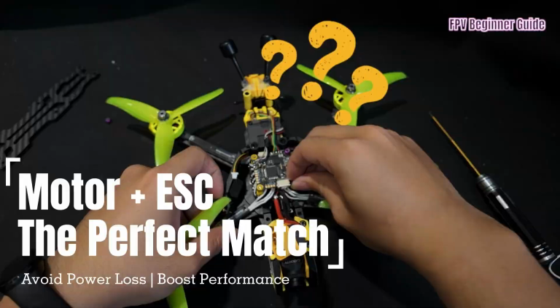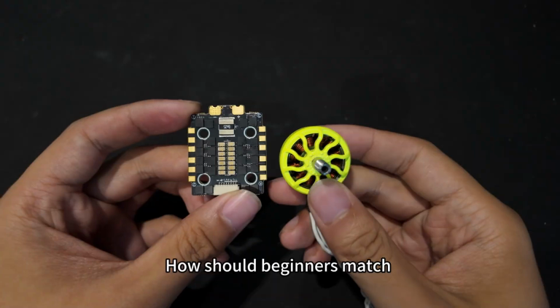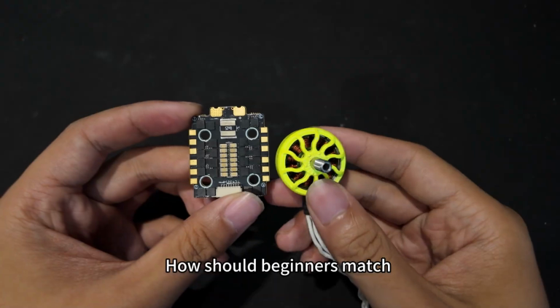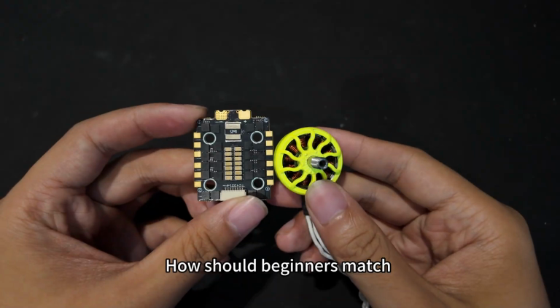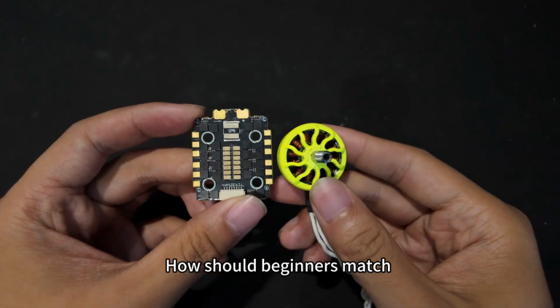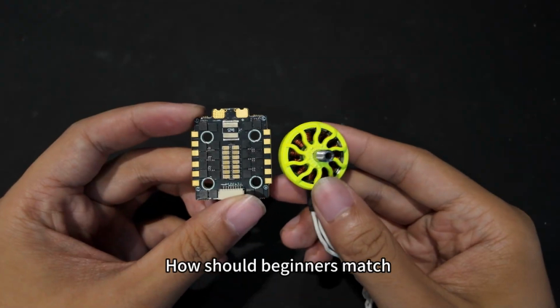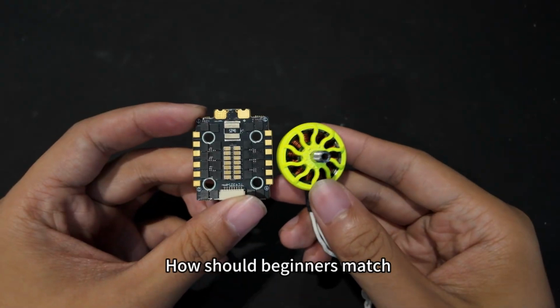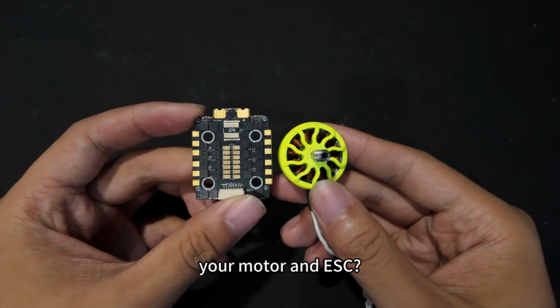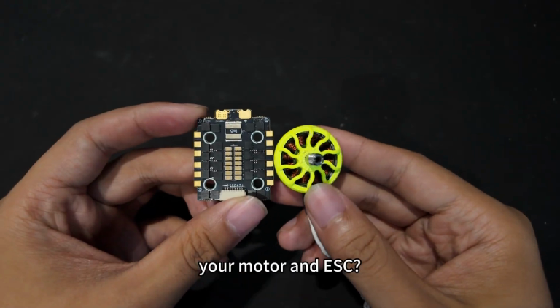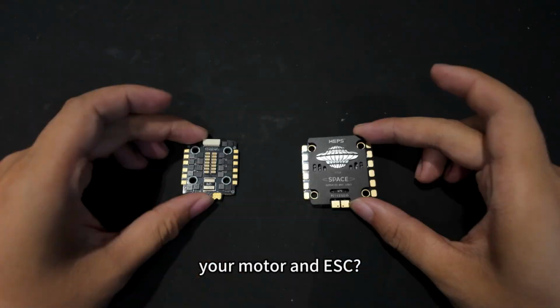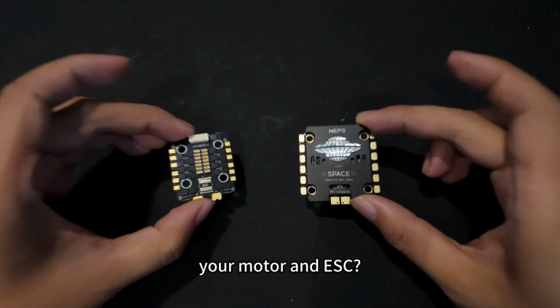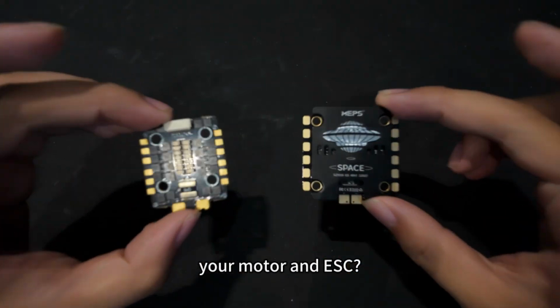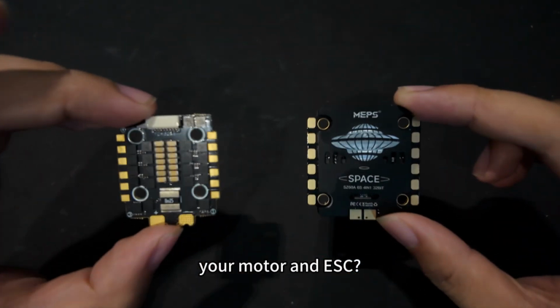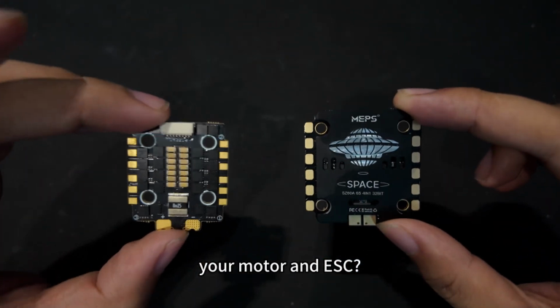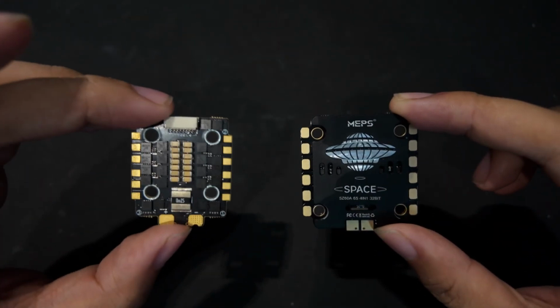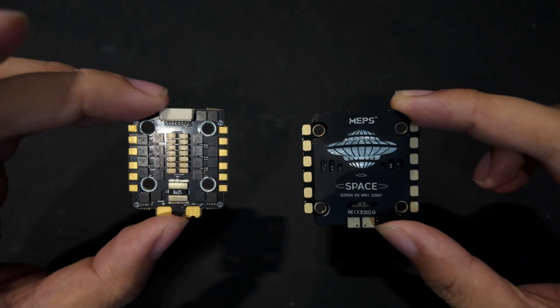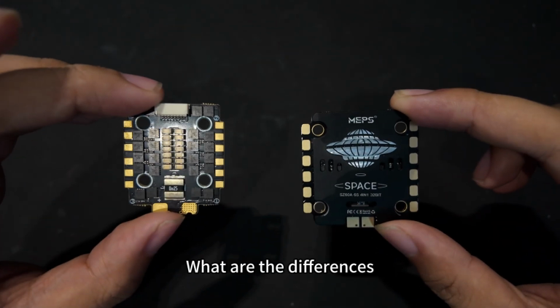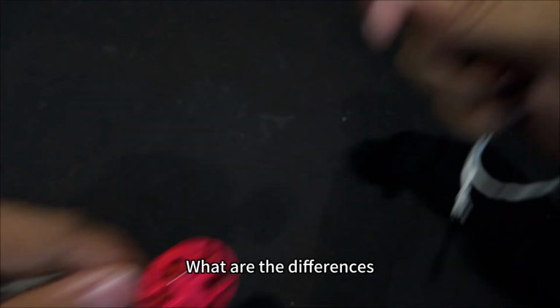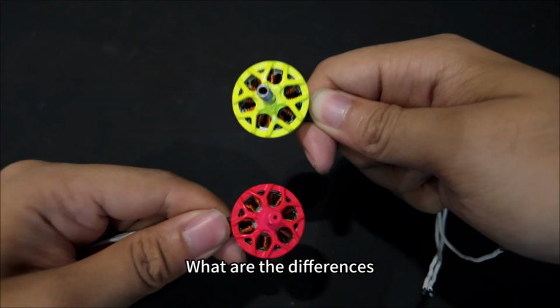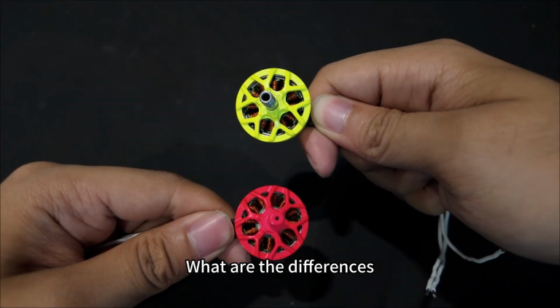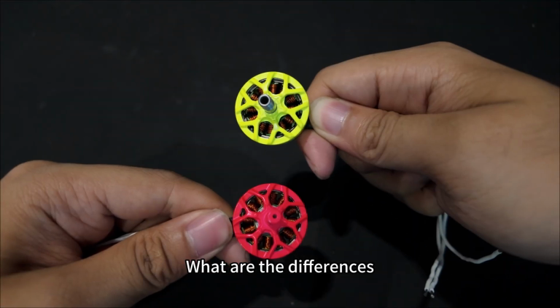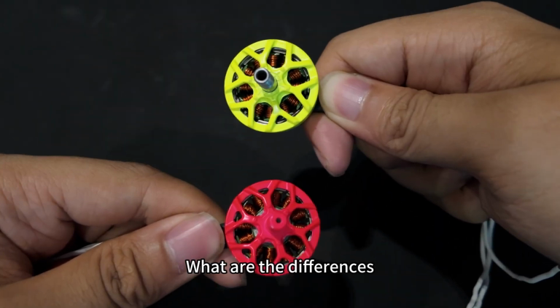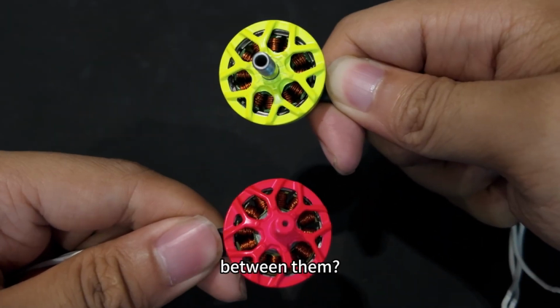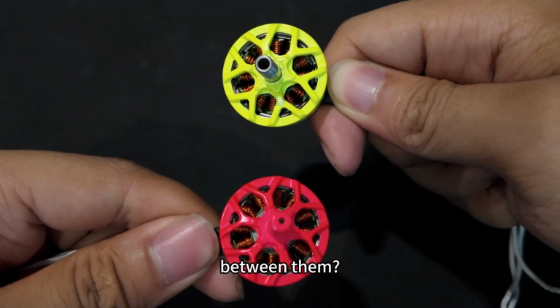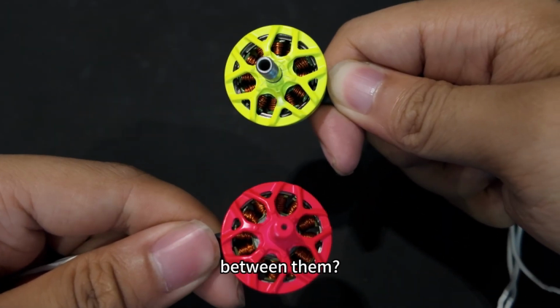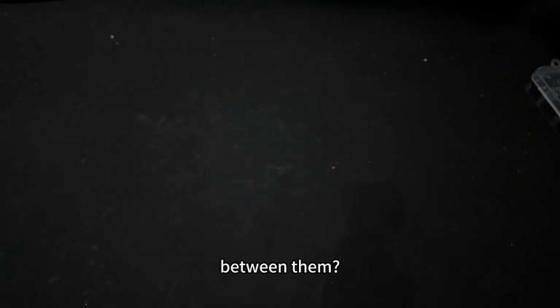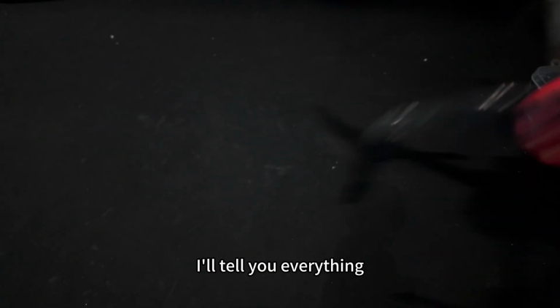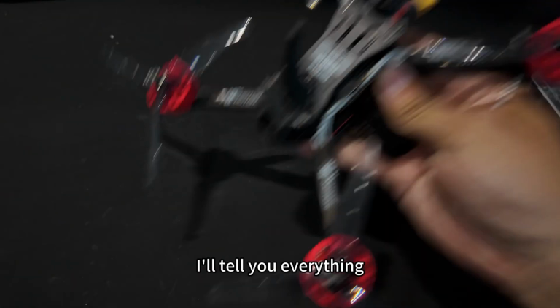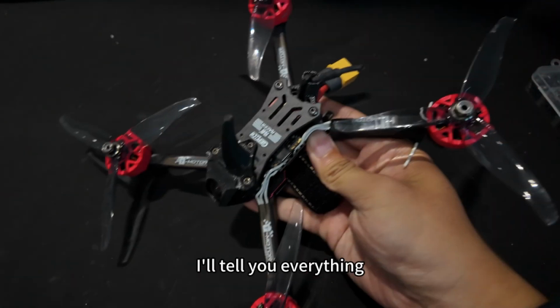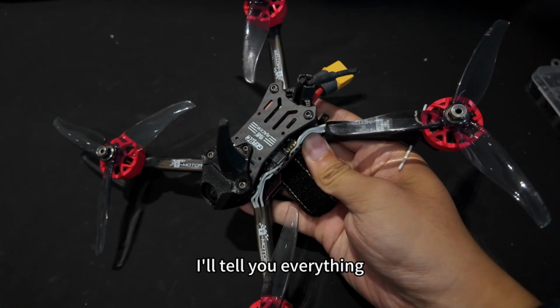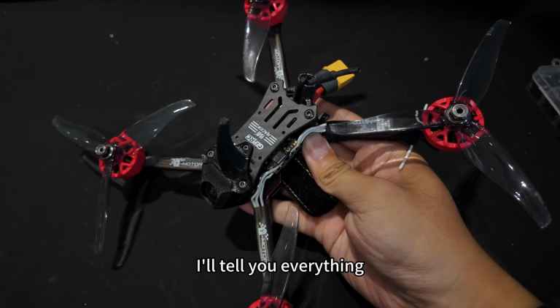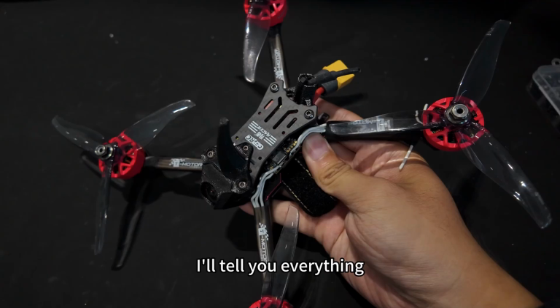How should beginners match your motor and ESC? What are the differences between them? I'll tell you everything.